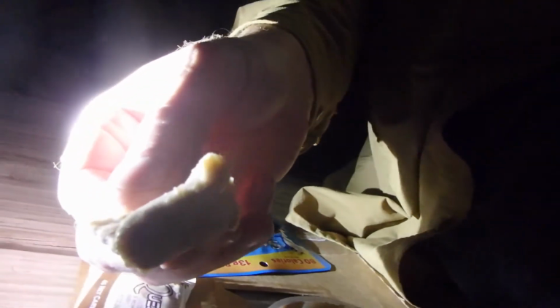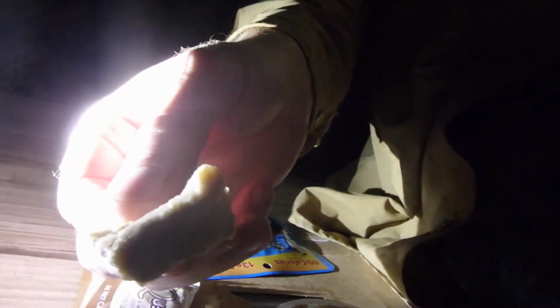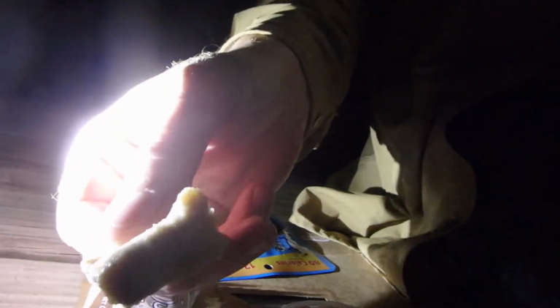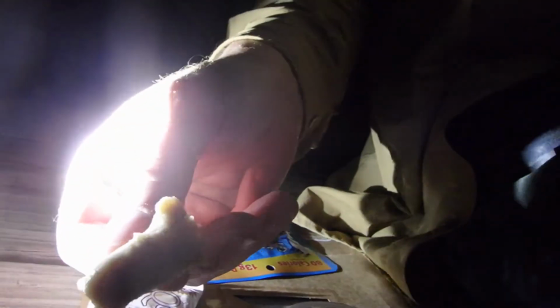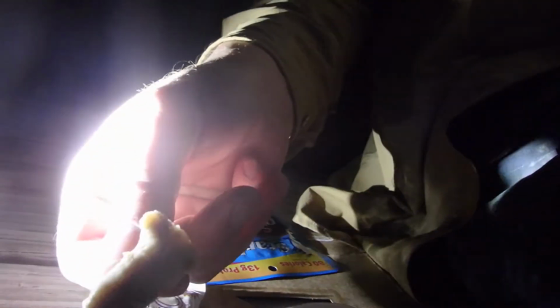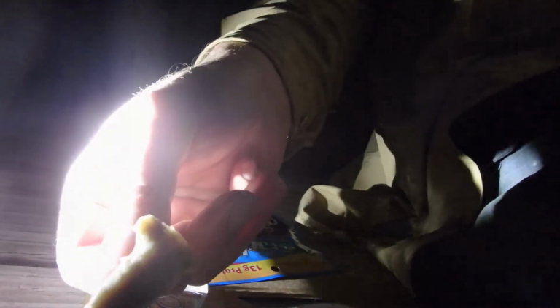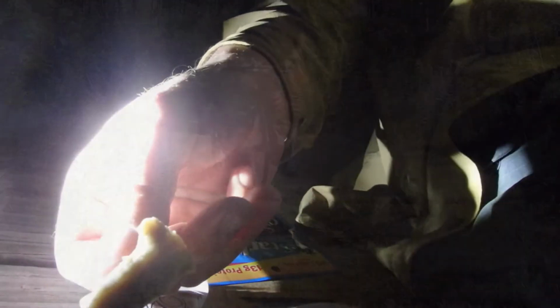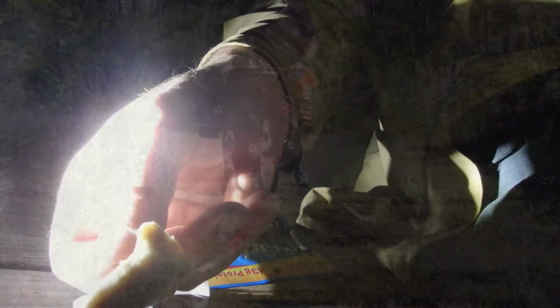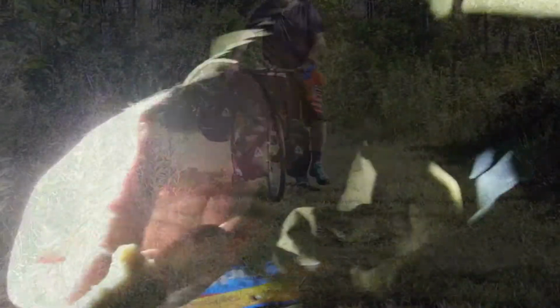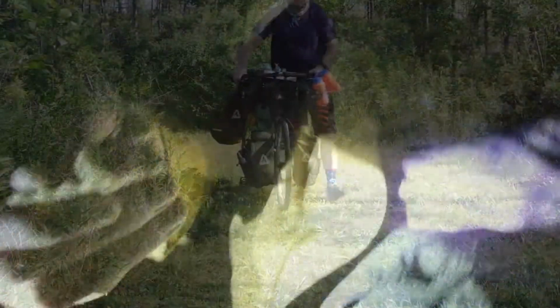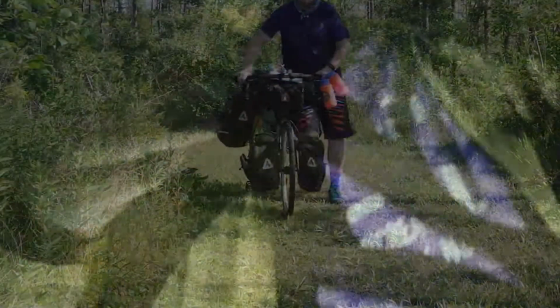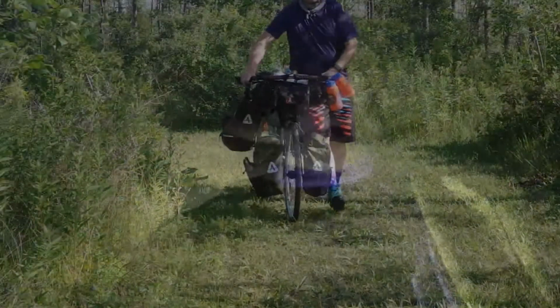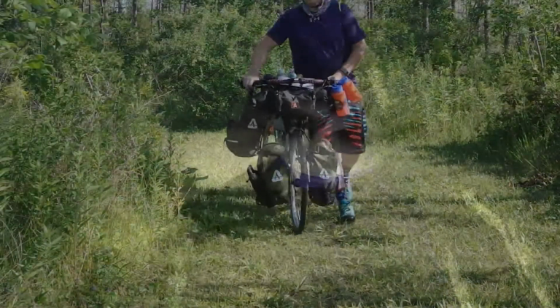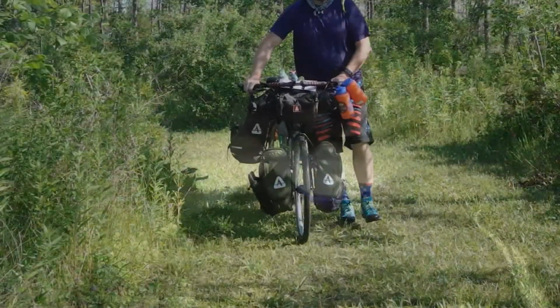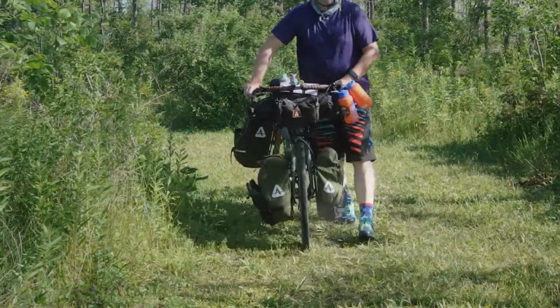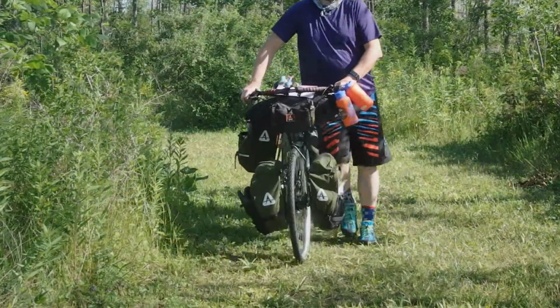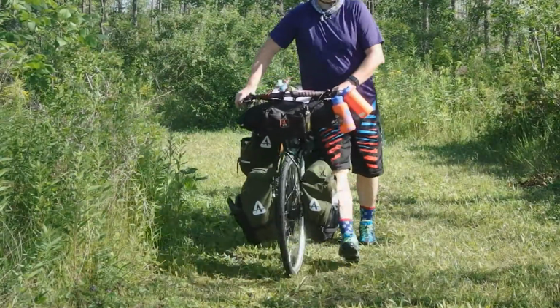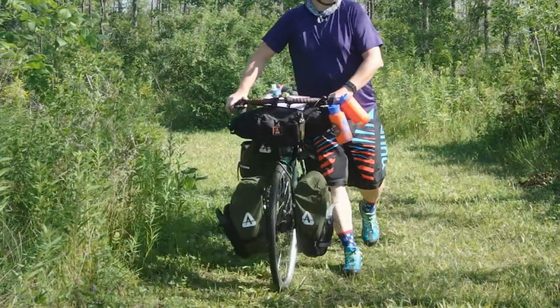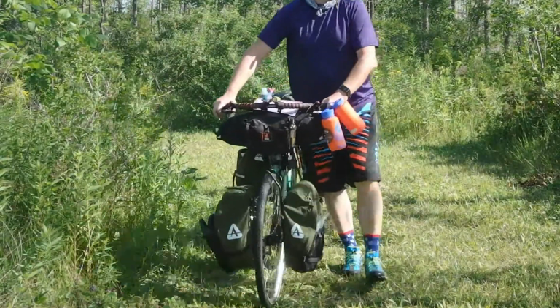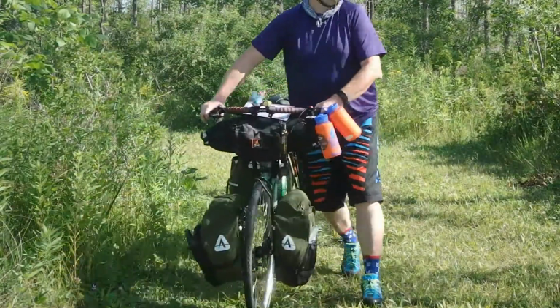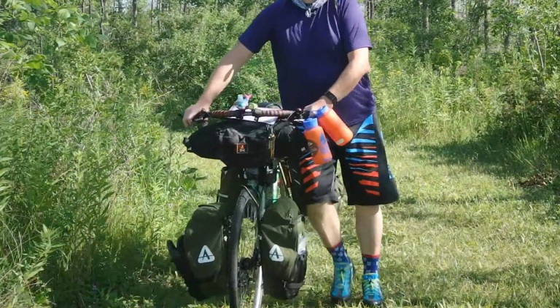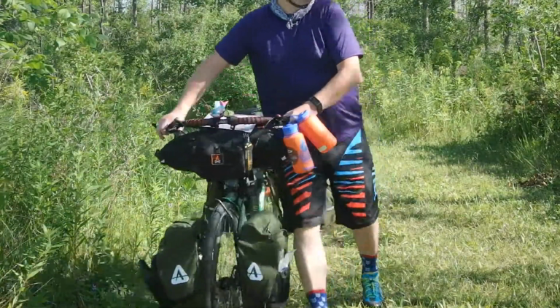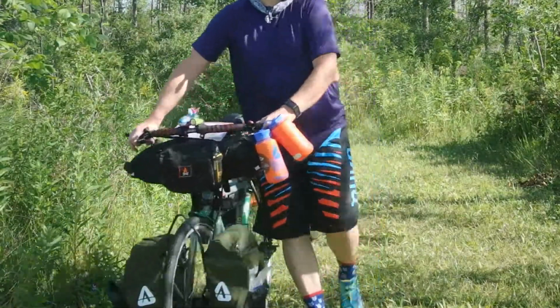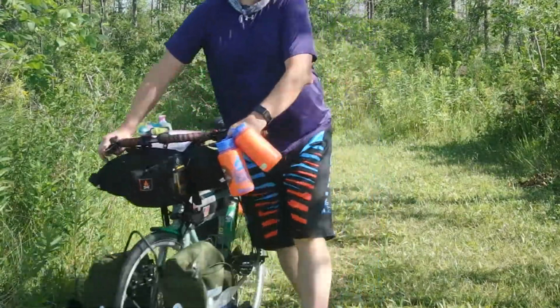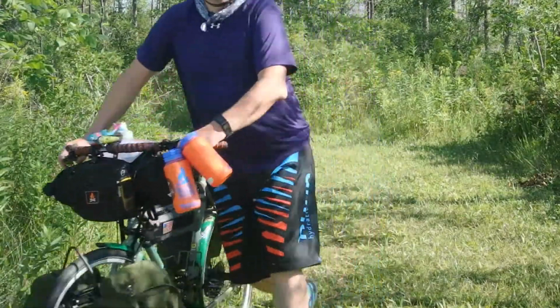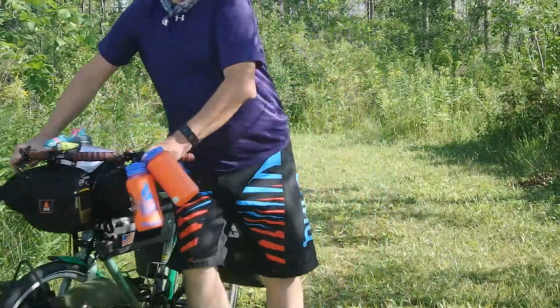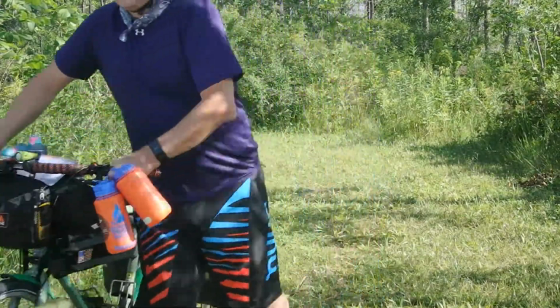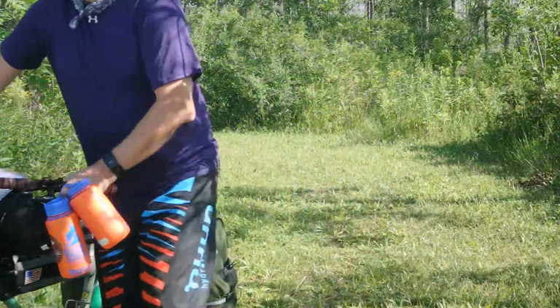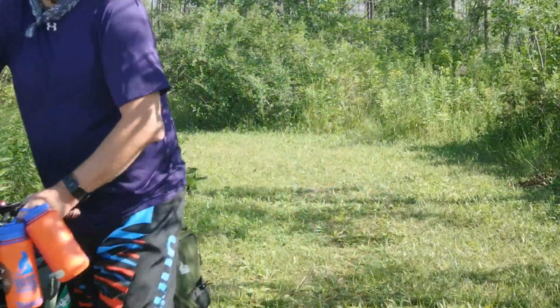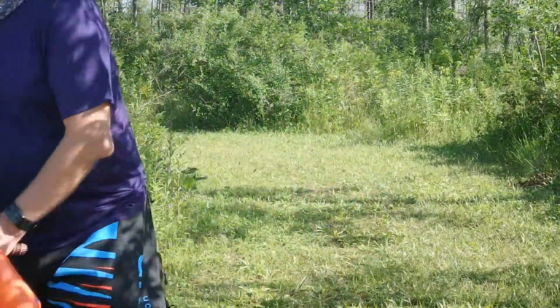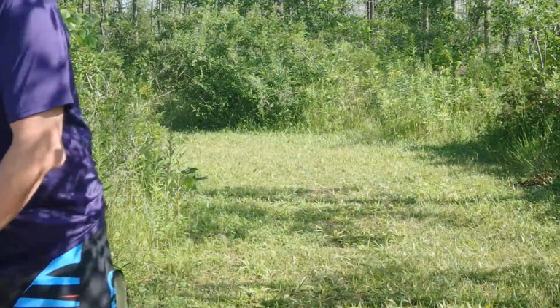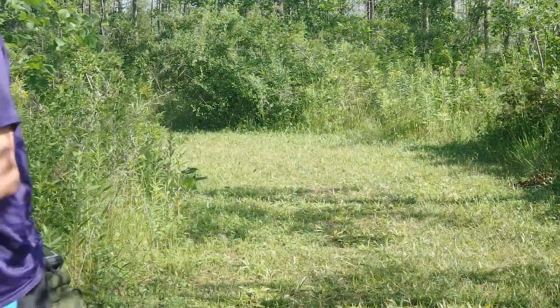The night was actually fairly pleasant, actually having the correct gear for a change. But then came morning, and I decided to make a call.